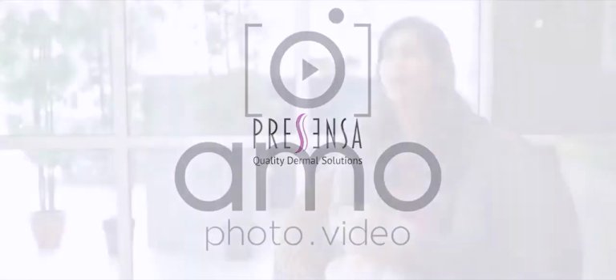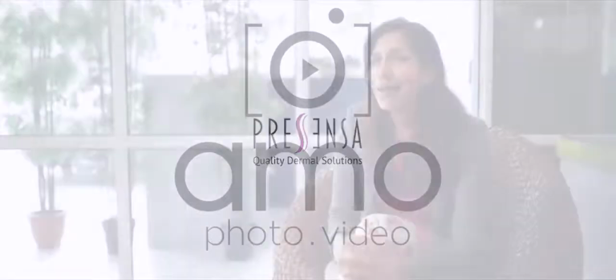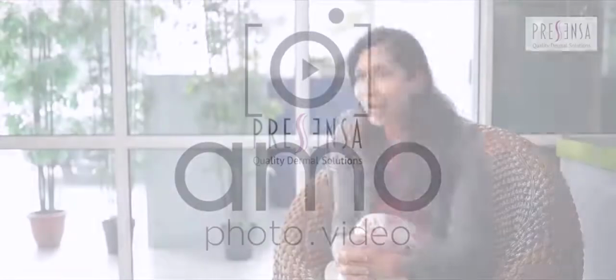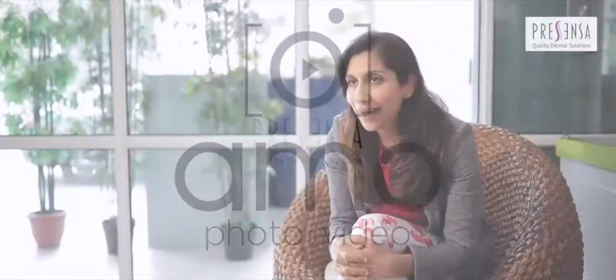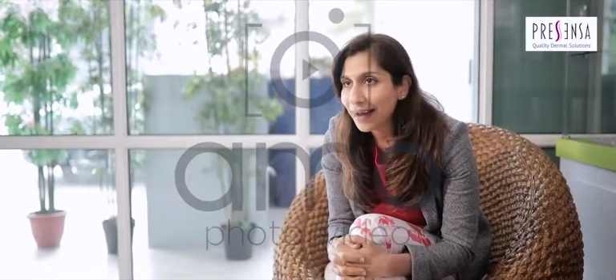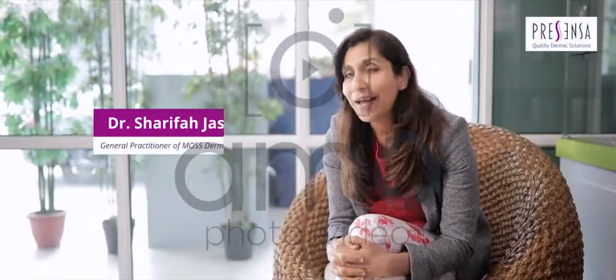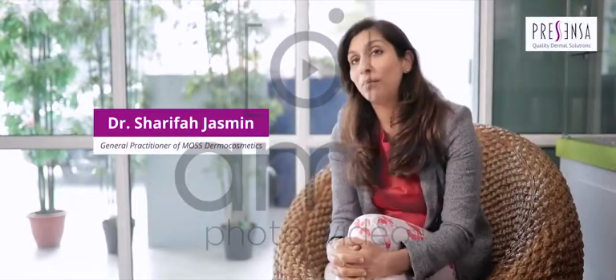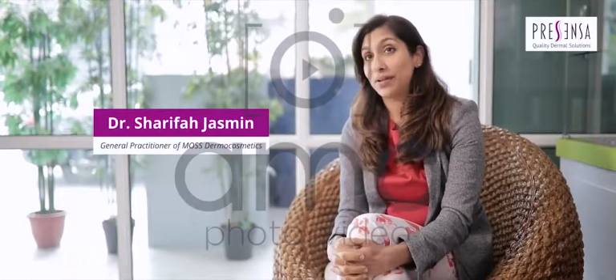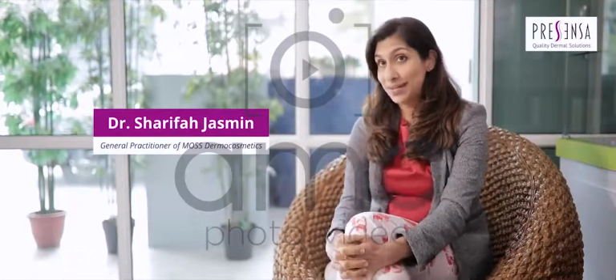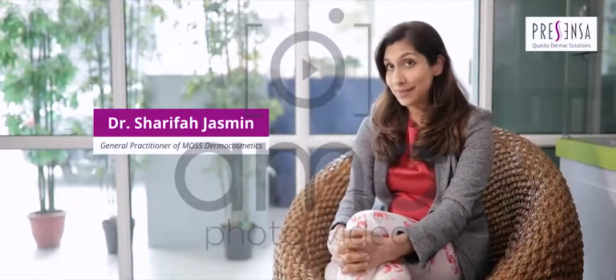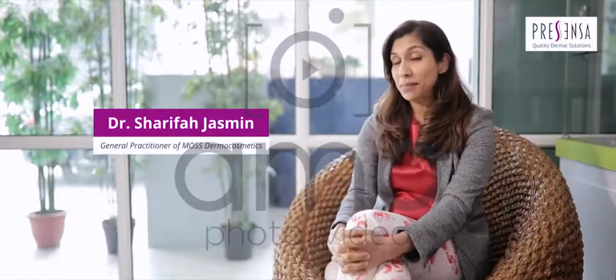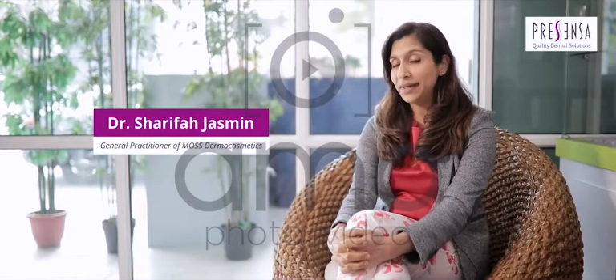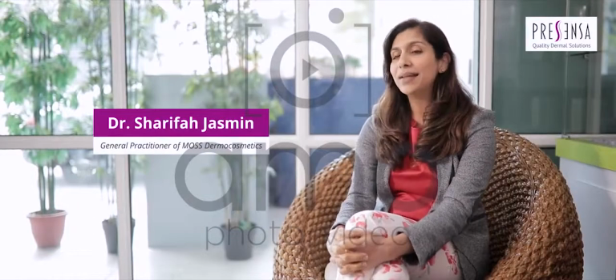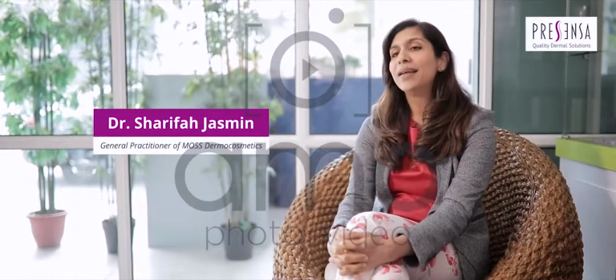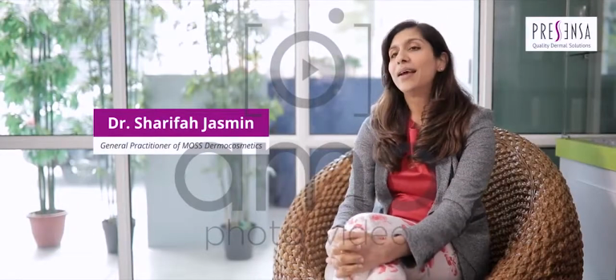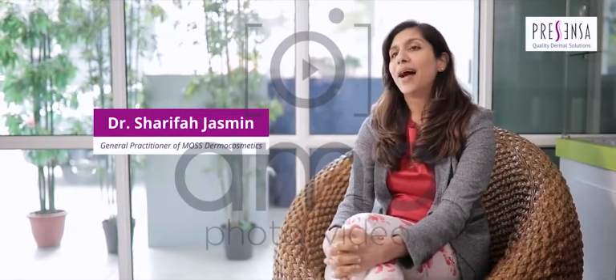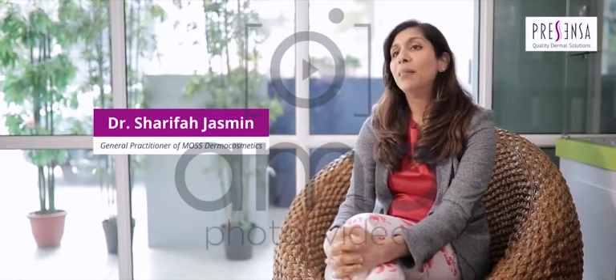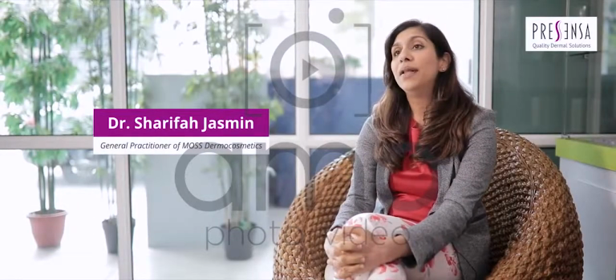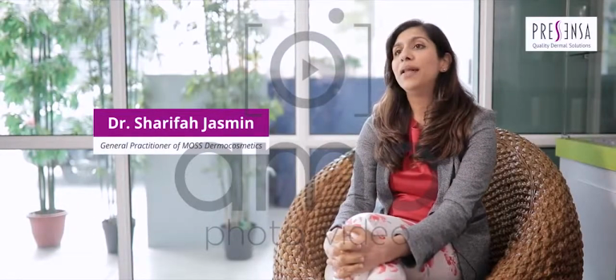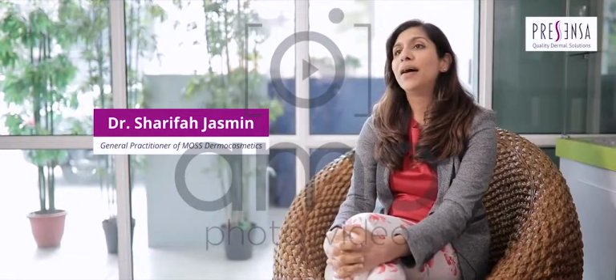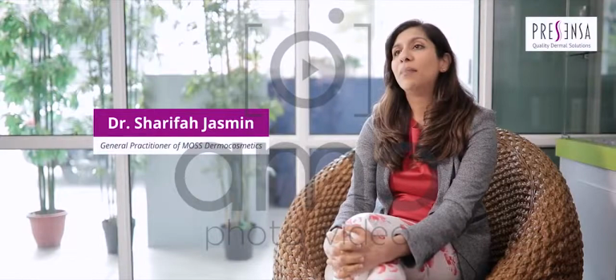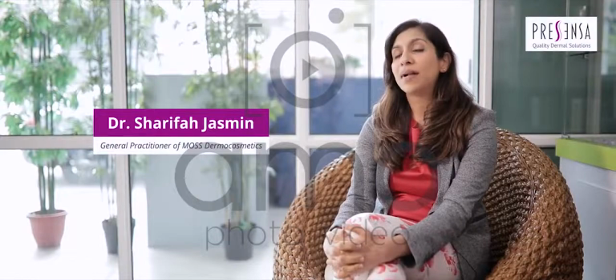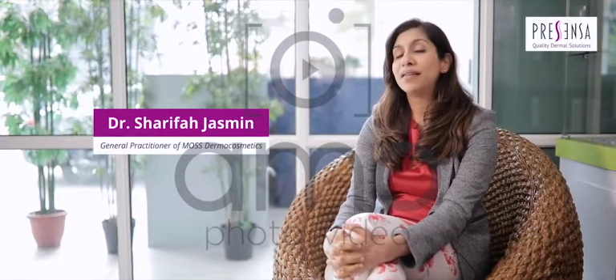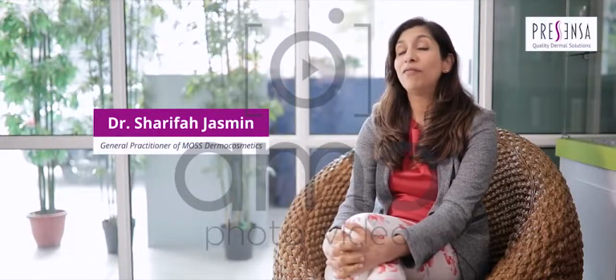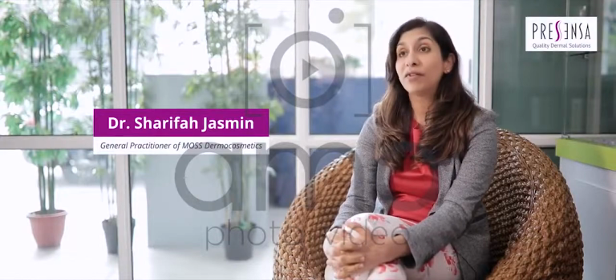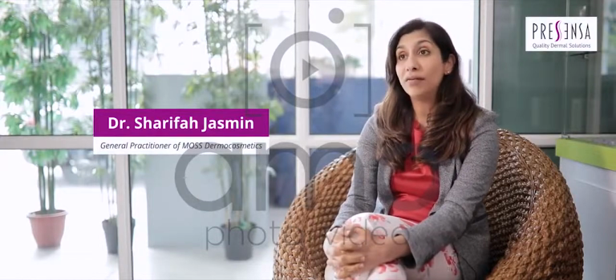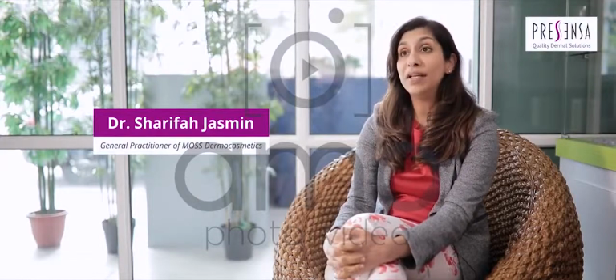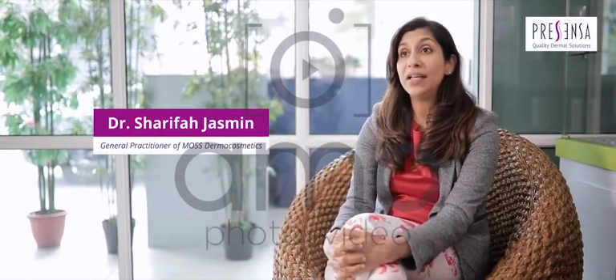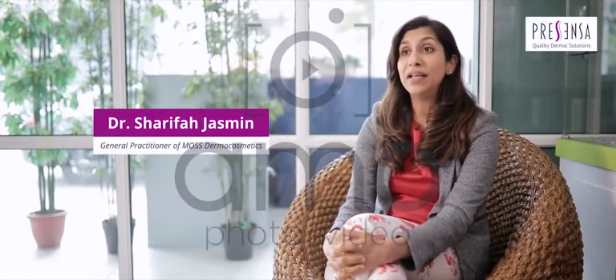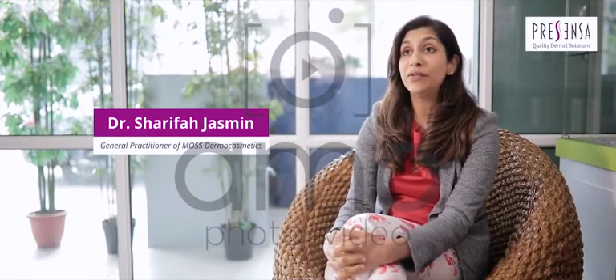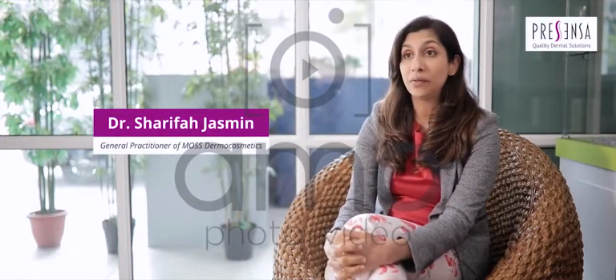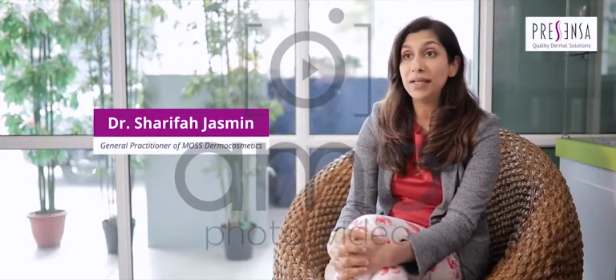Hi, I'm Dr. Jasmine. I've been practicing for 17-18 years already.